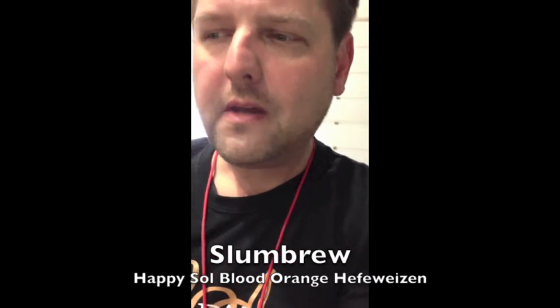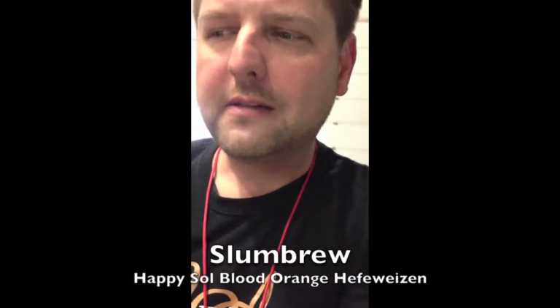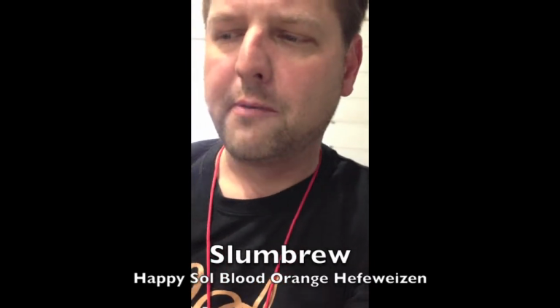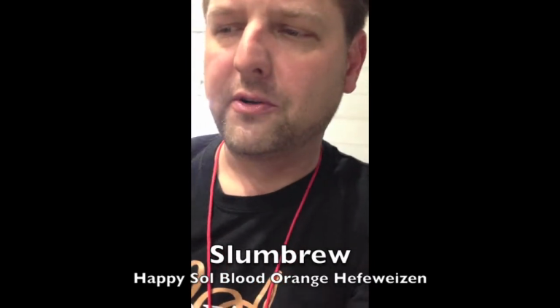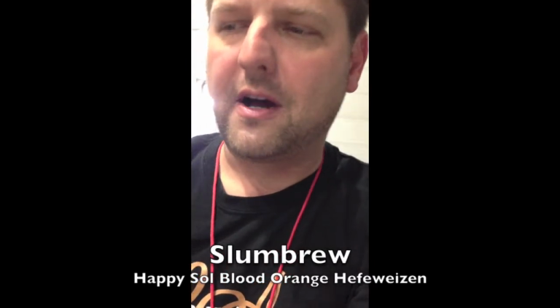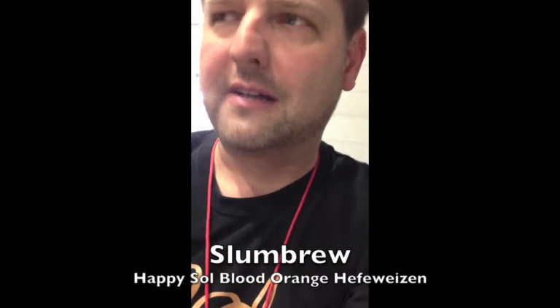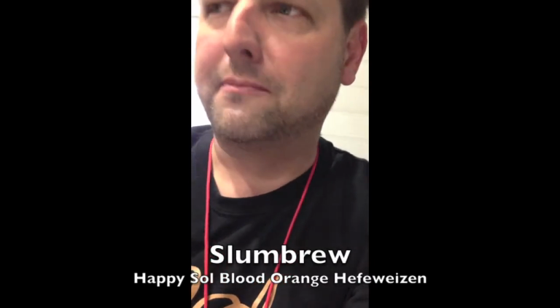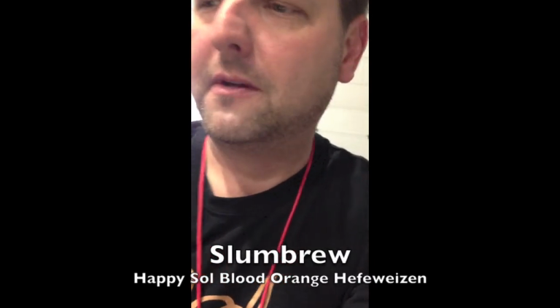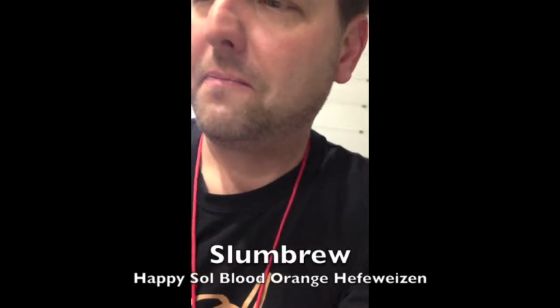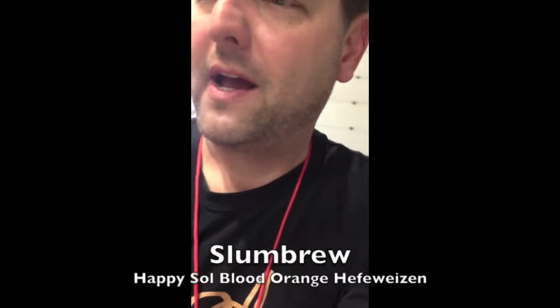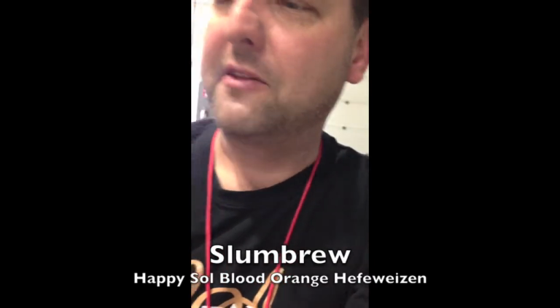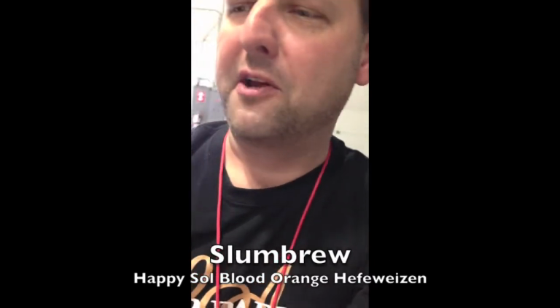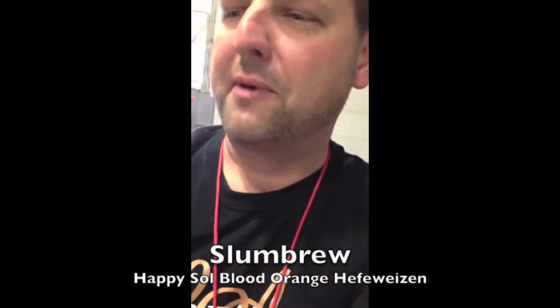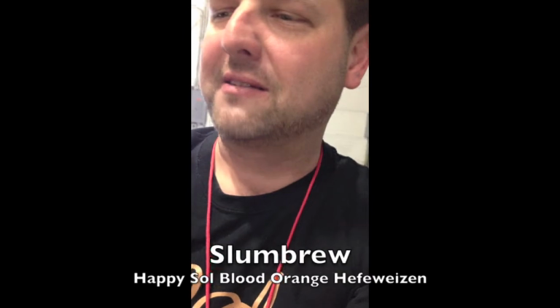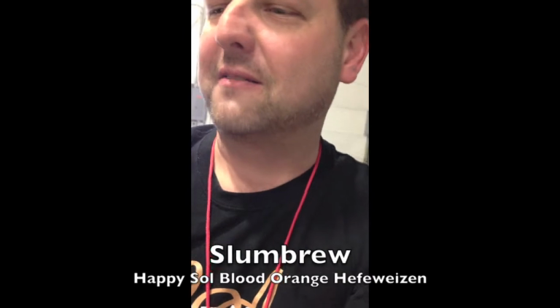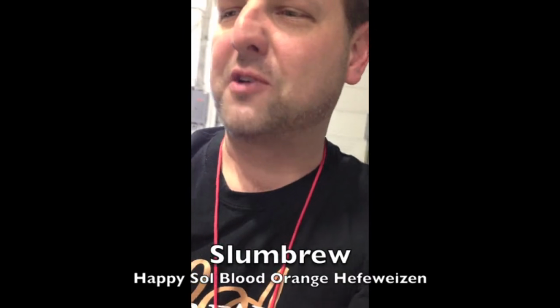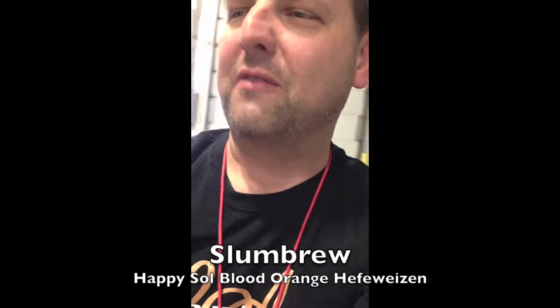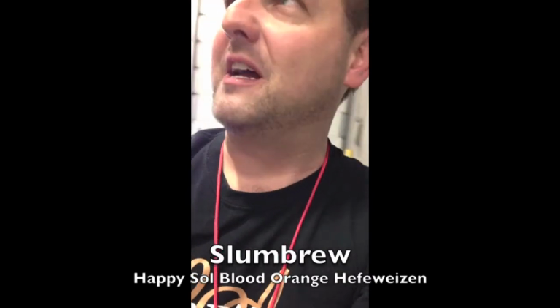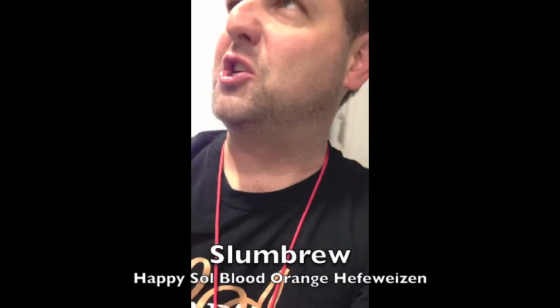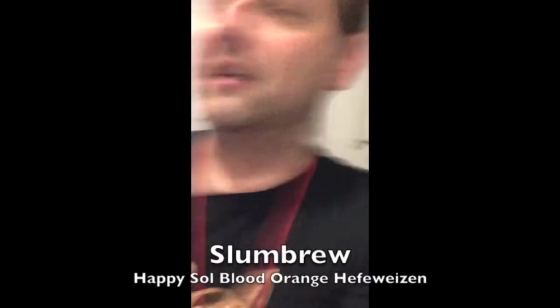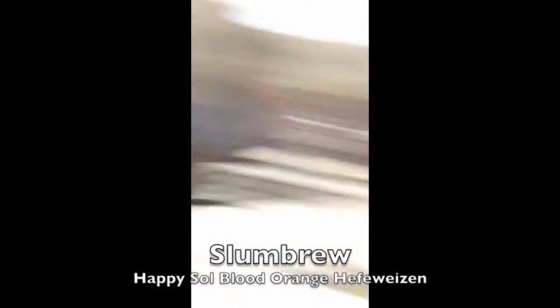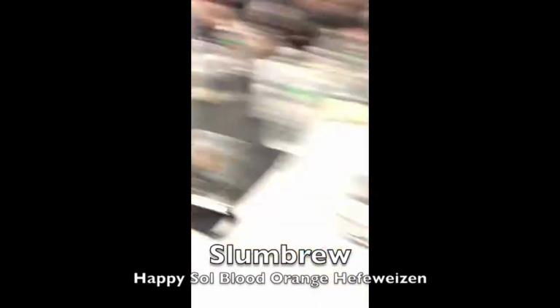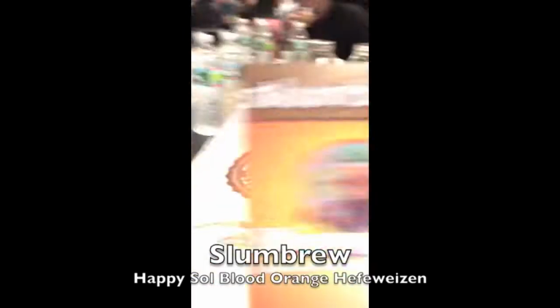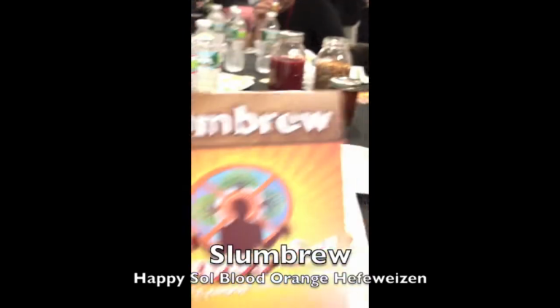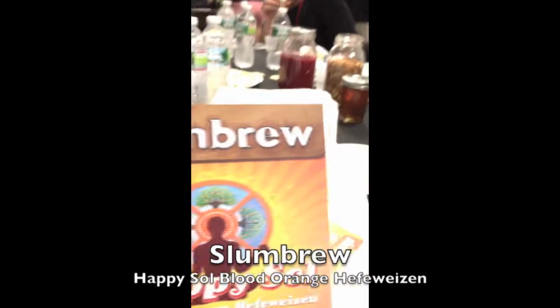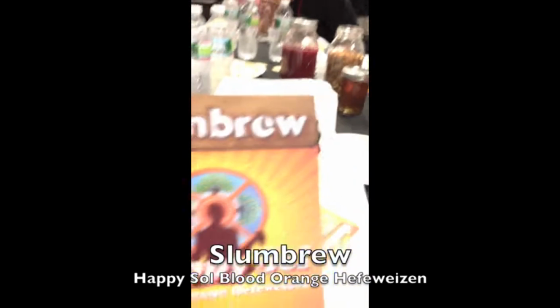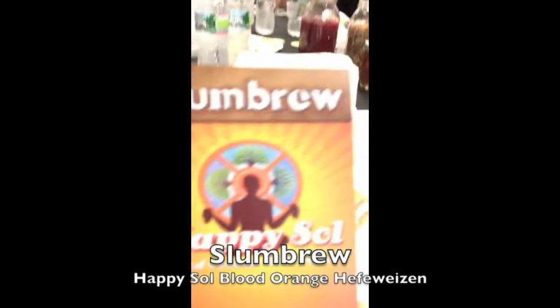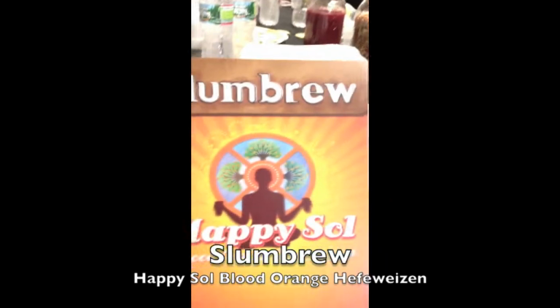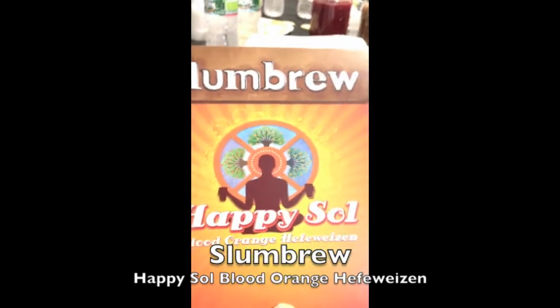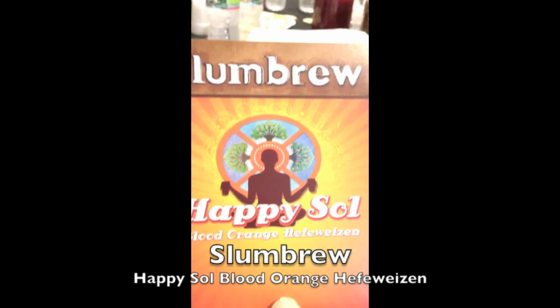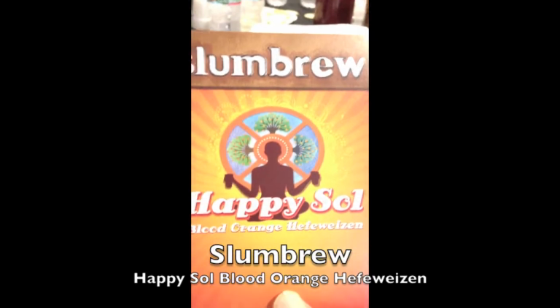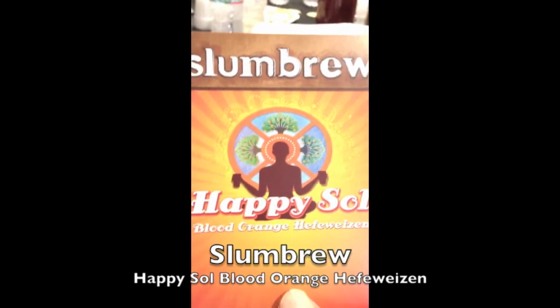Slum Brew is awesome. I had this on the bus. Yeah, you can't buy it, so I cheated. It's really good.